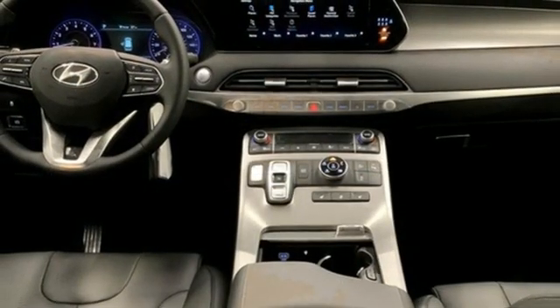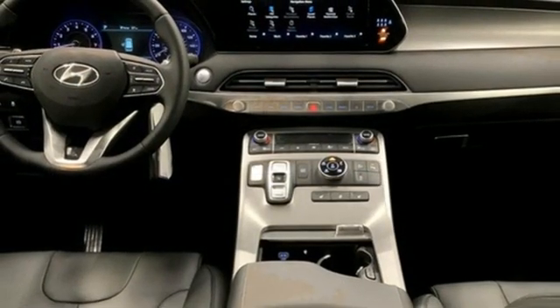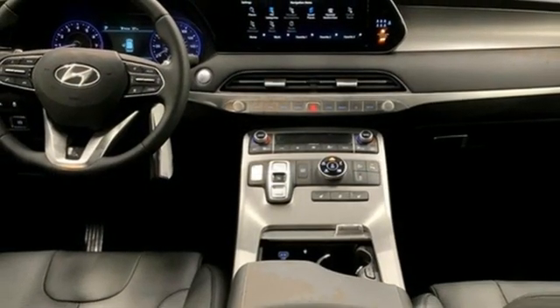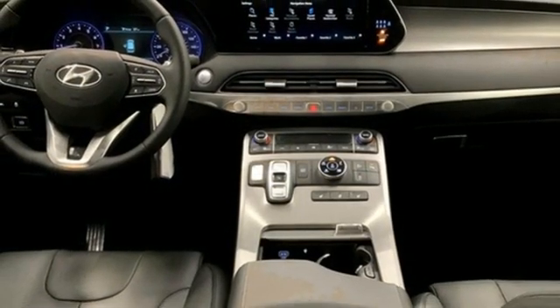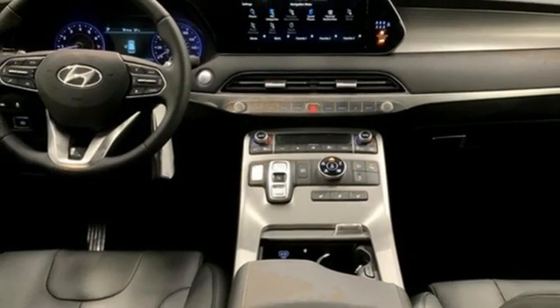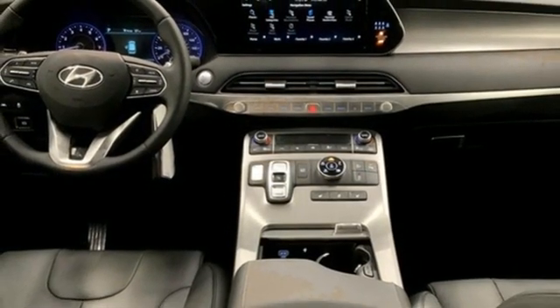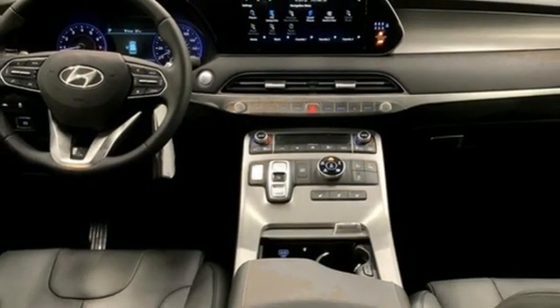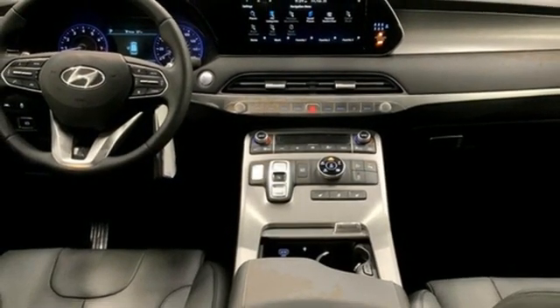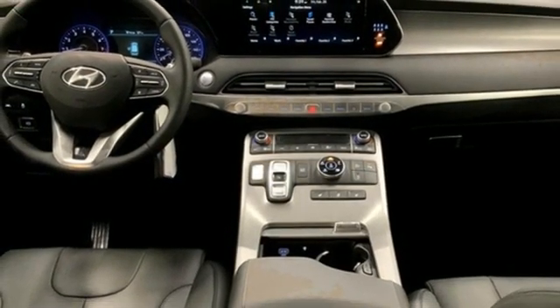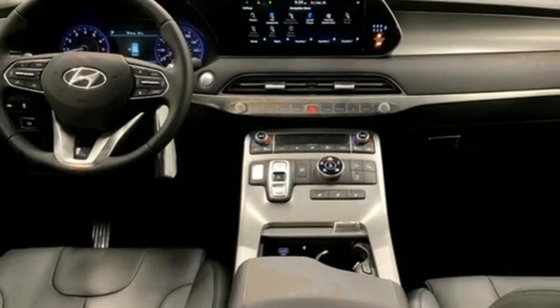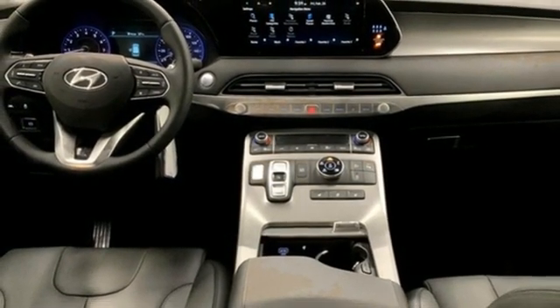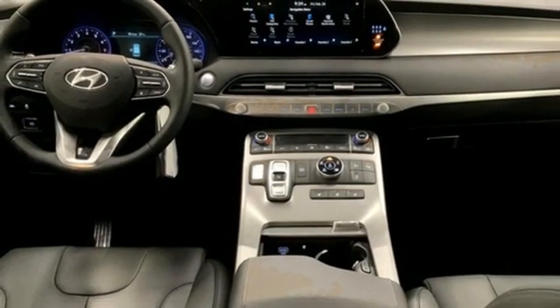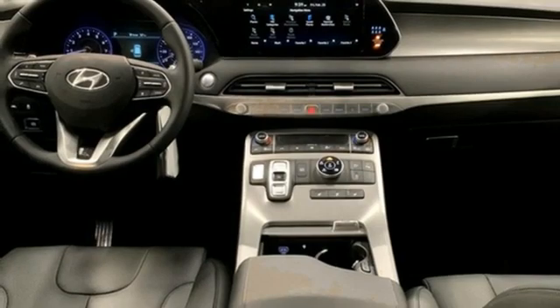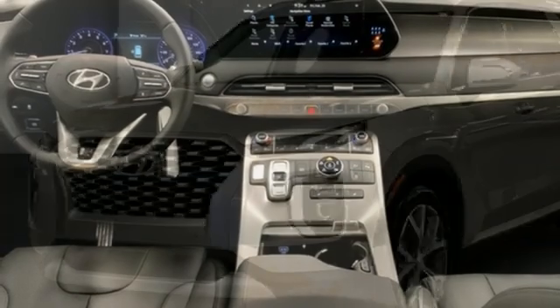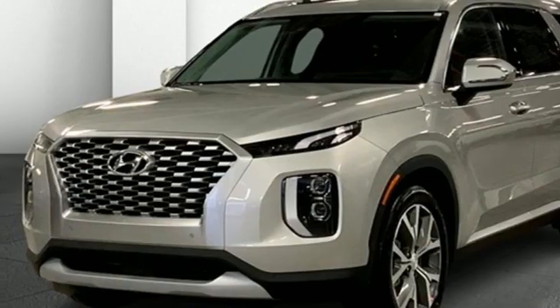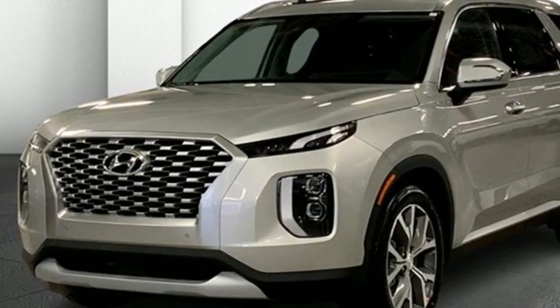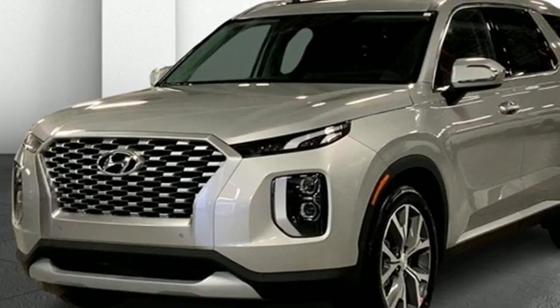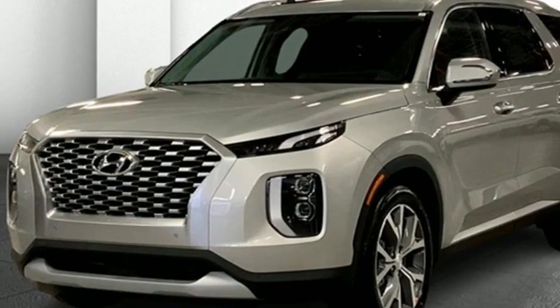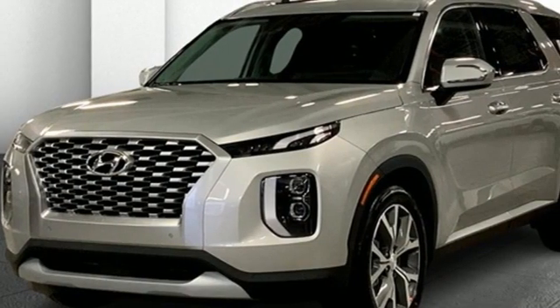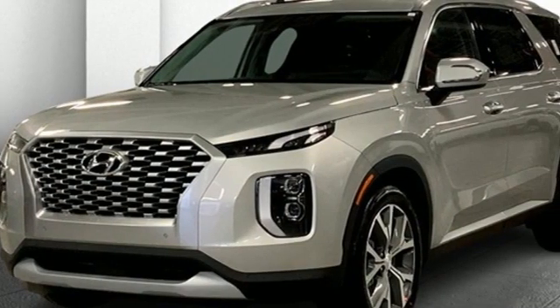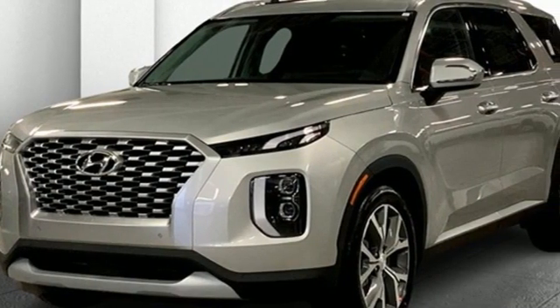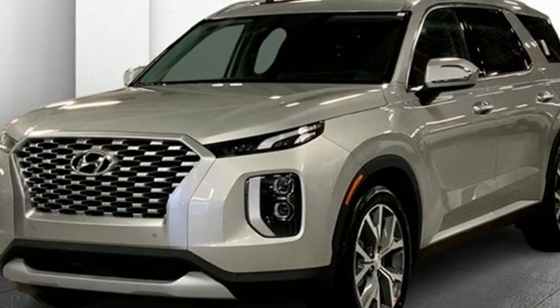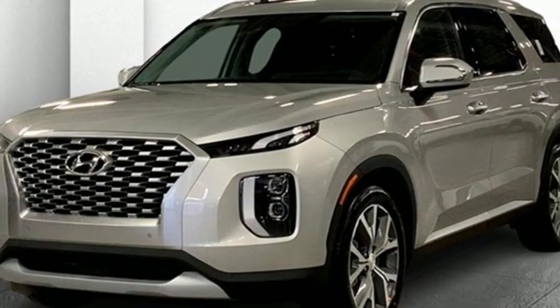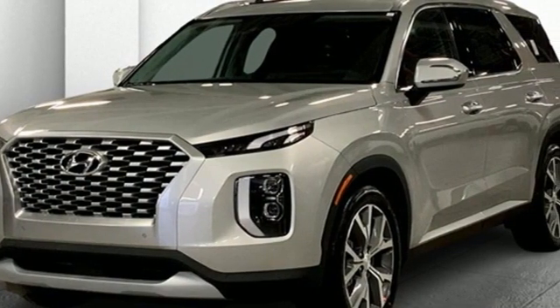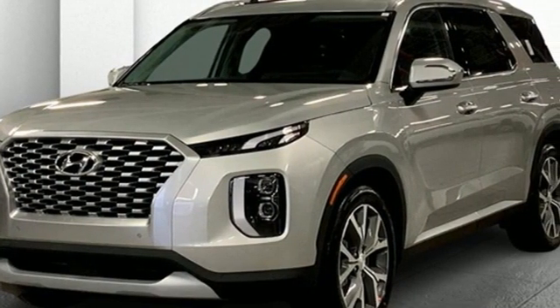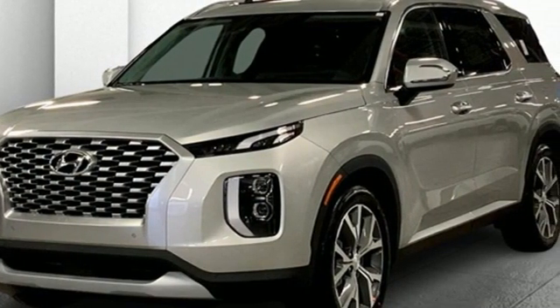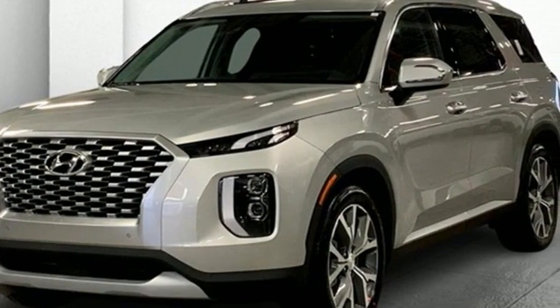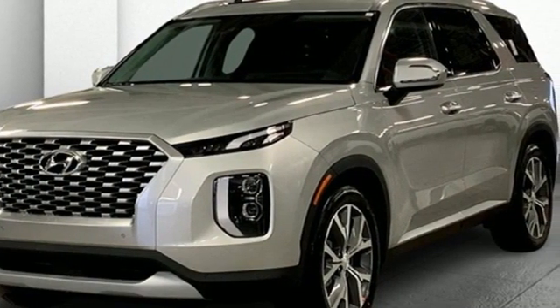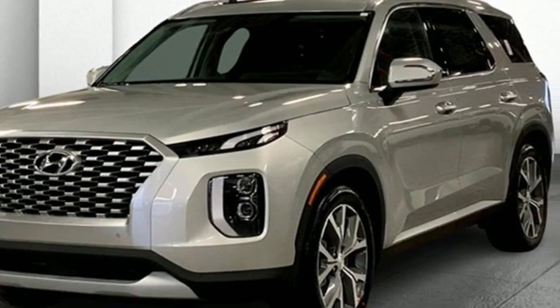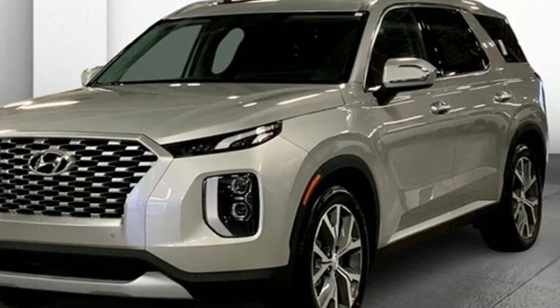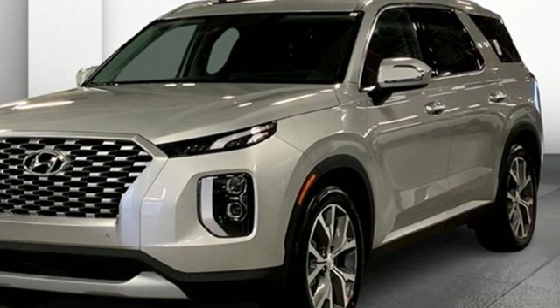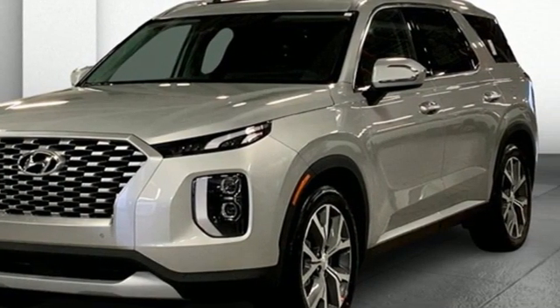V6 engine — challenging convention to find a better way. It's the Hyundai way. Take it for a test drive today.